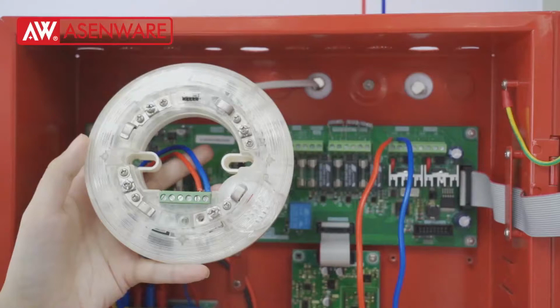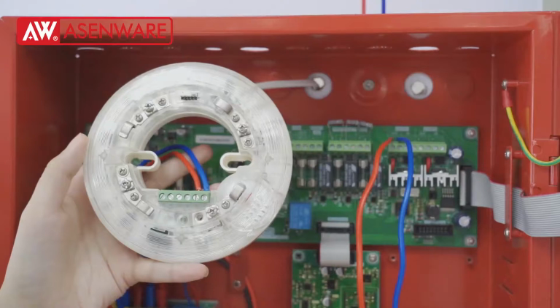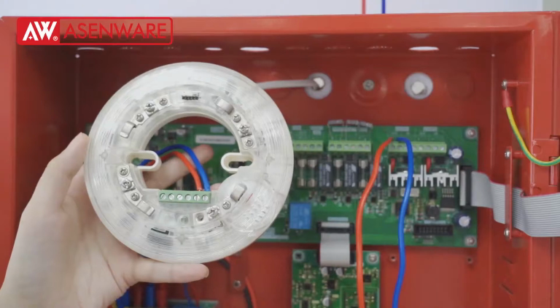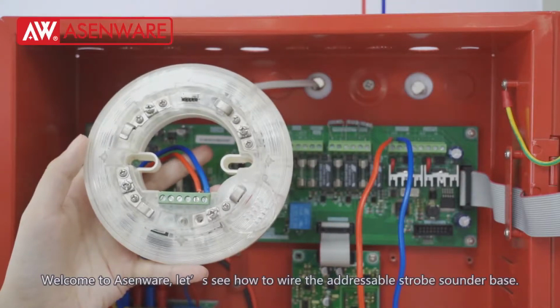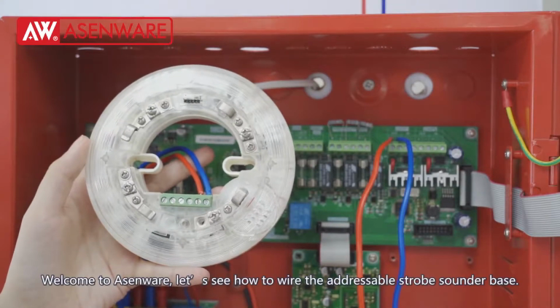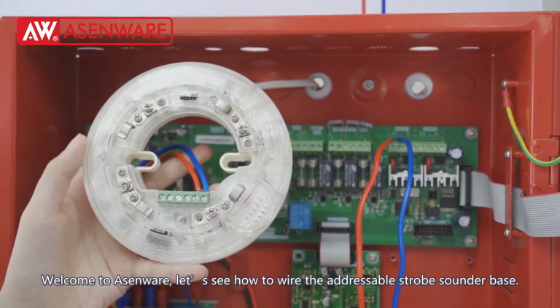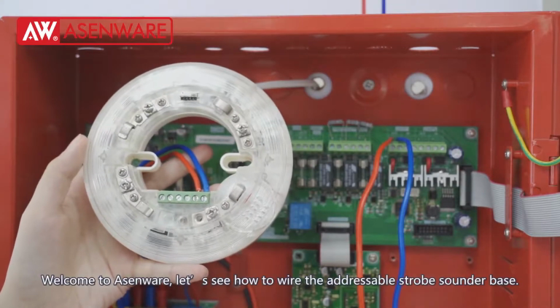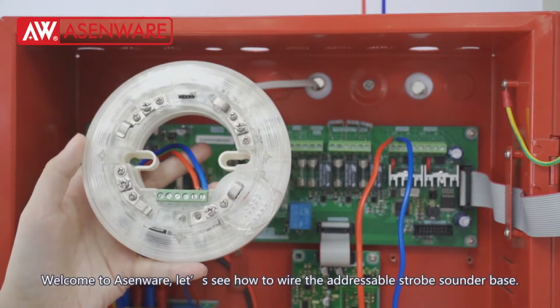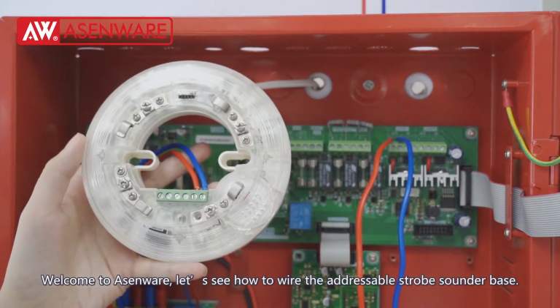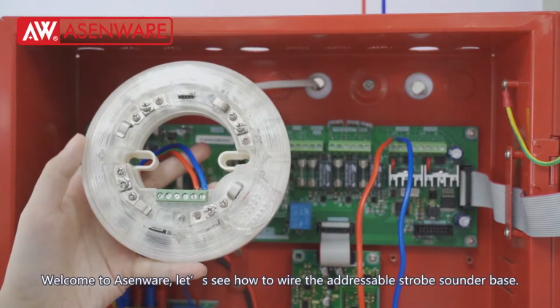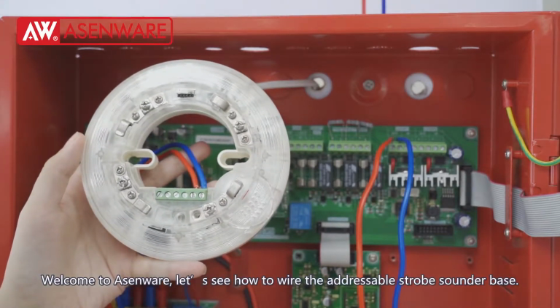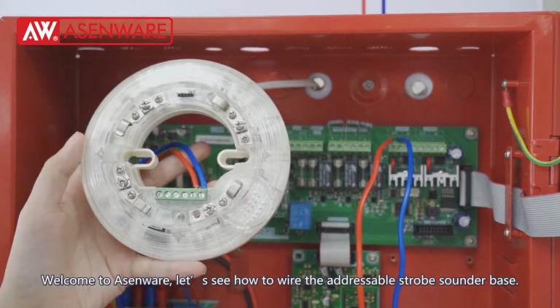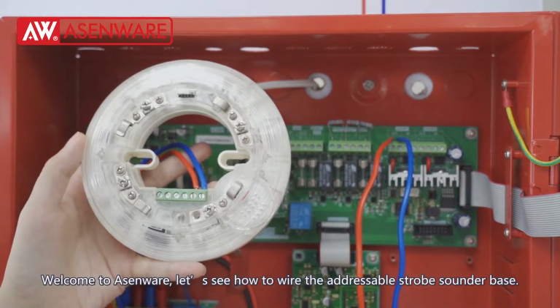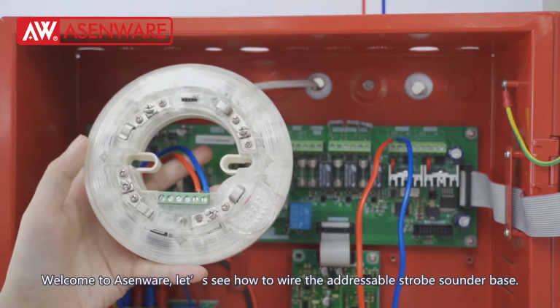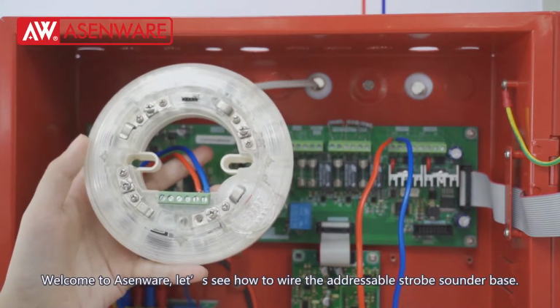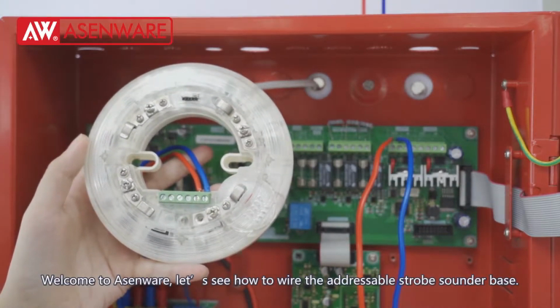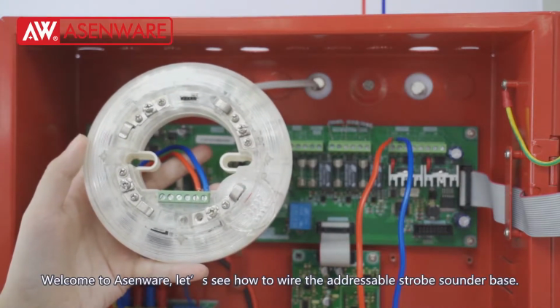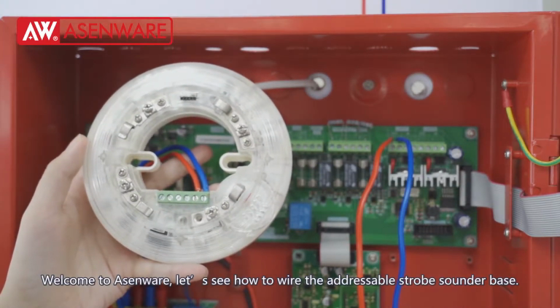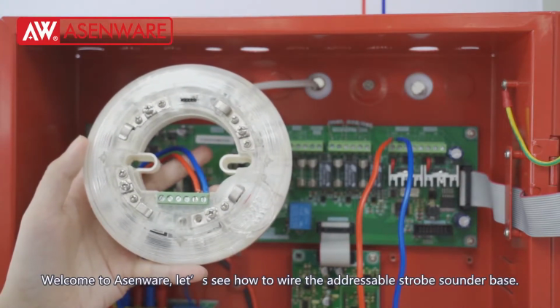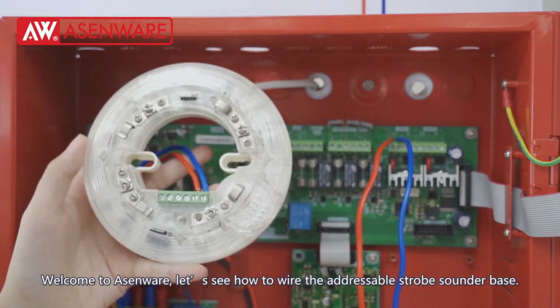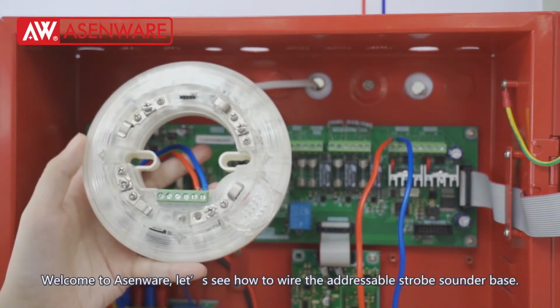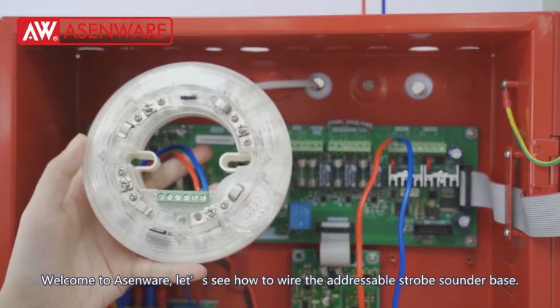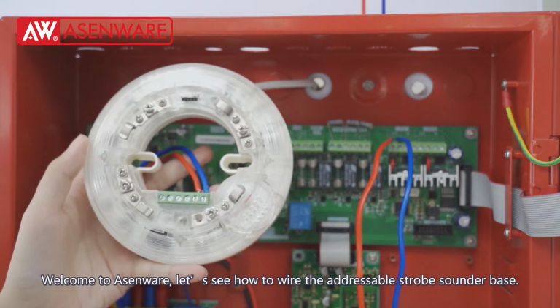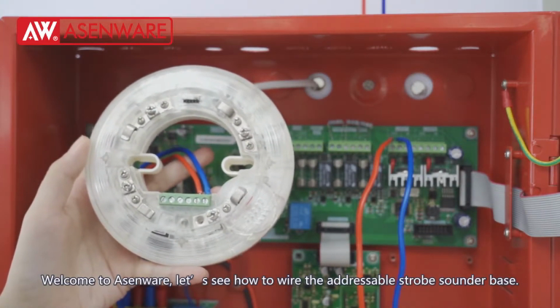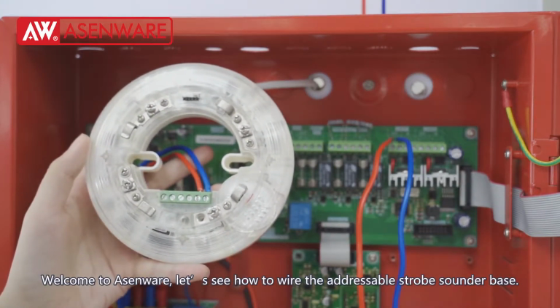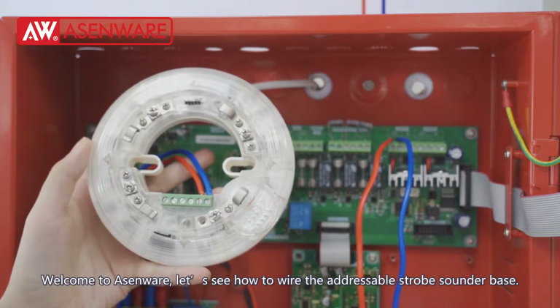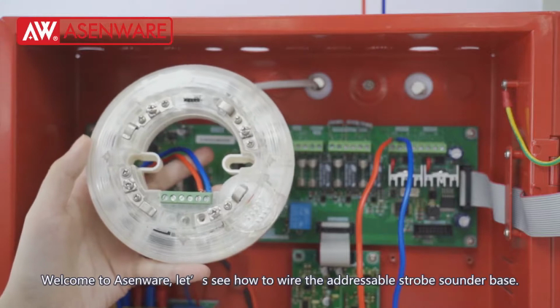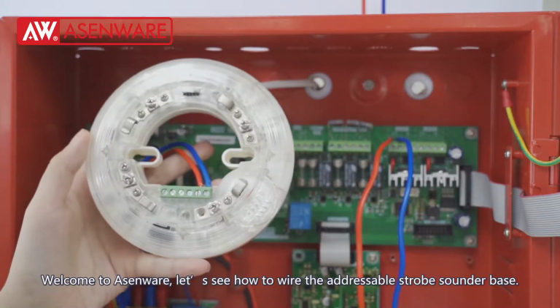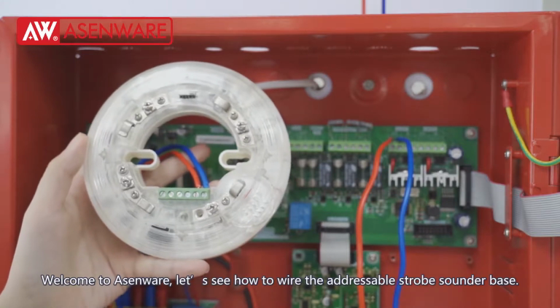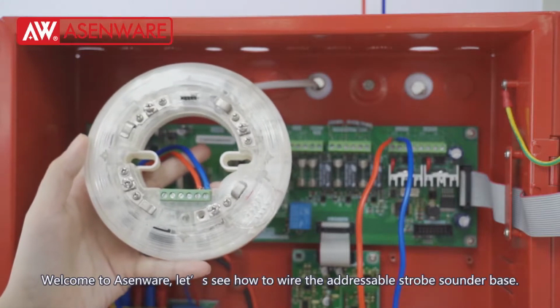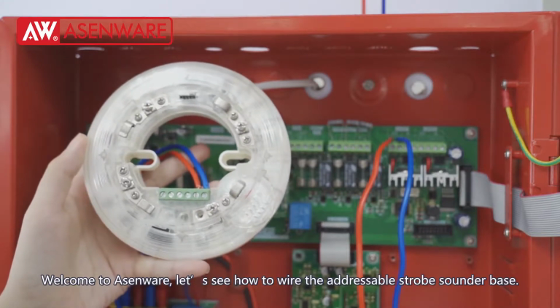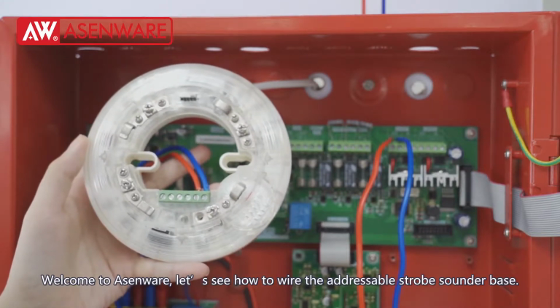Welcome to XMware. Let's see how to wire the addressable strobe sounder base.